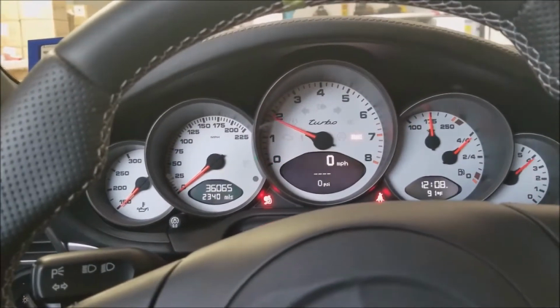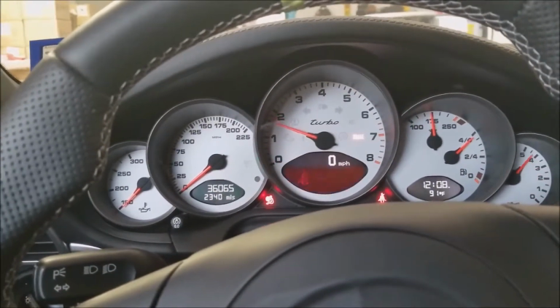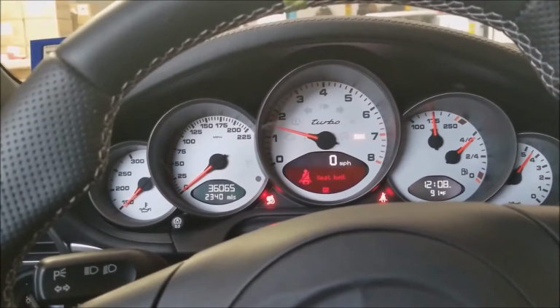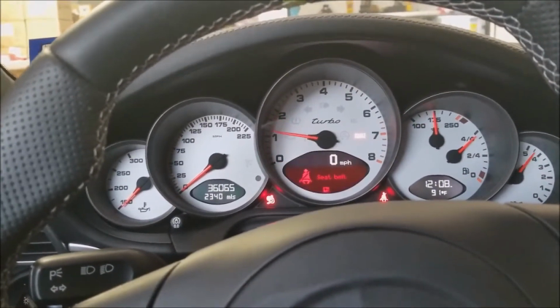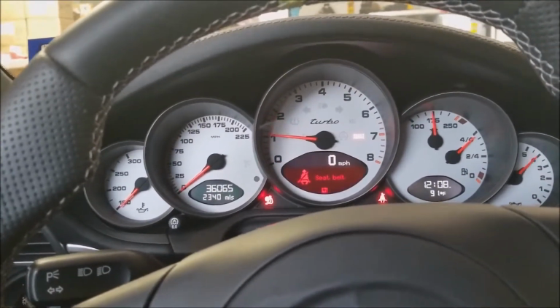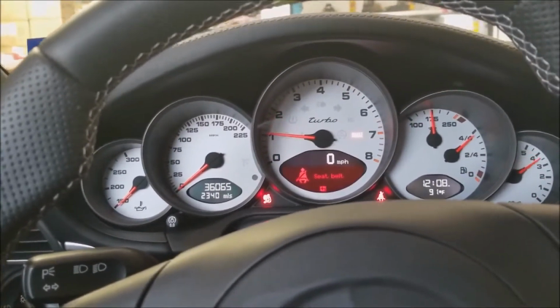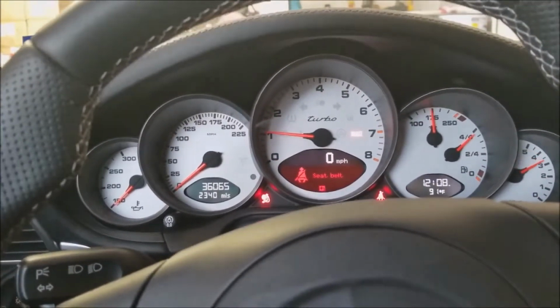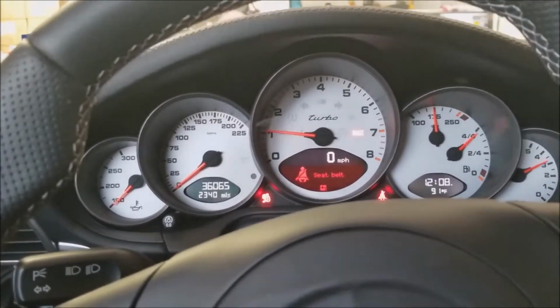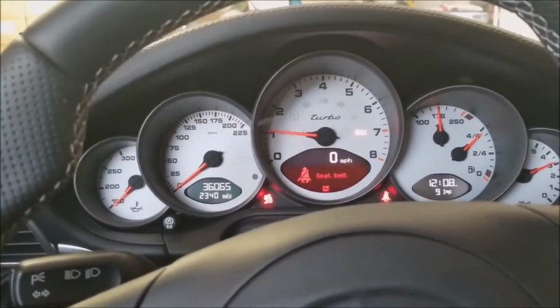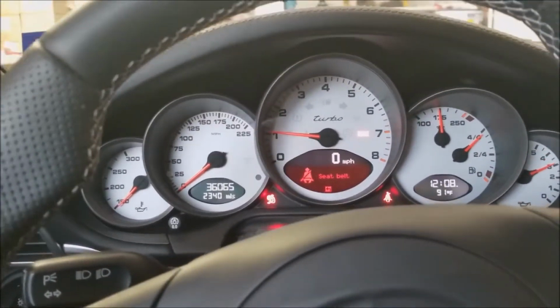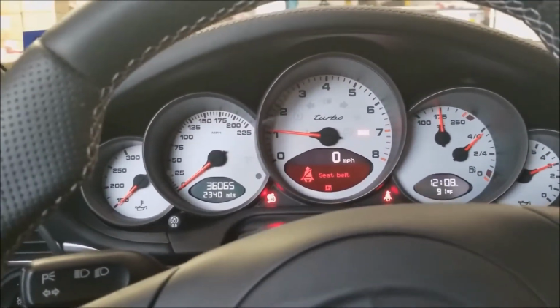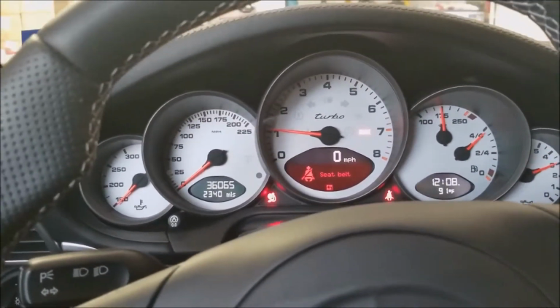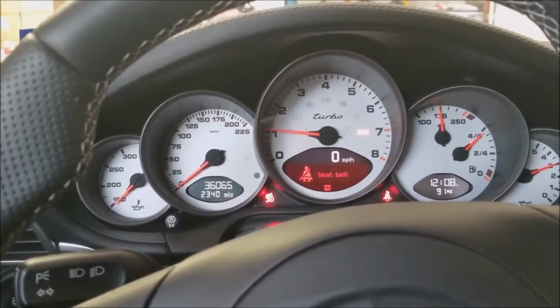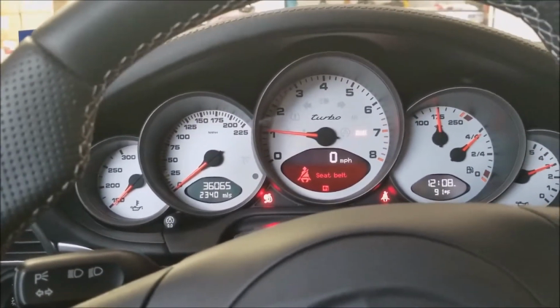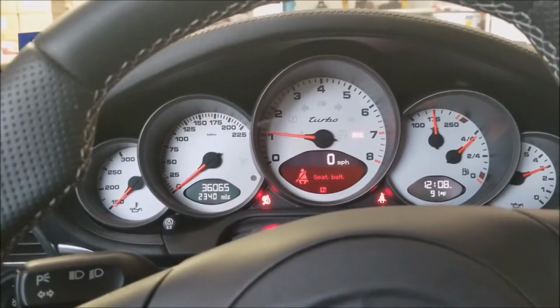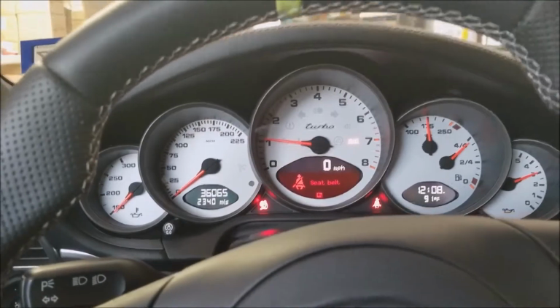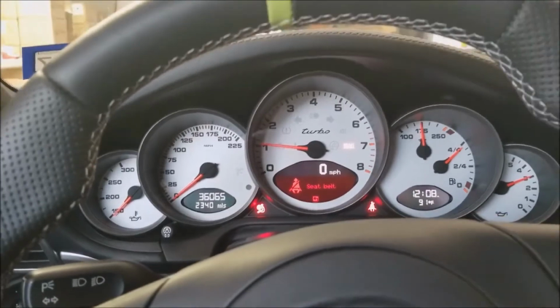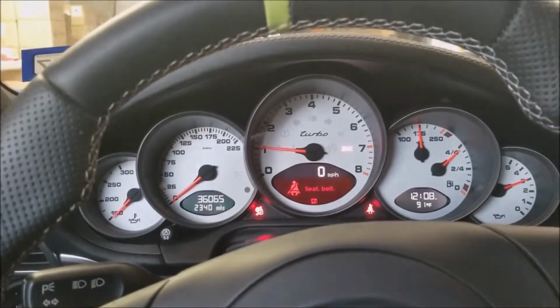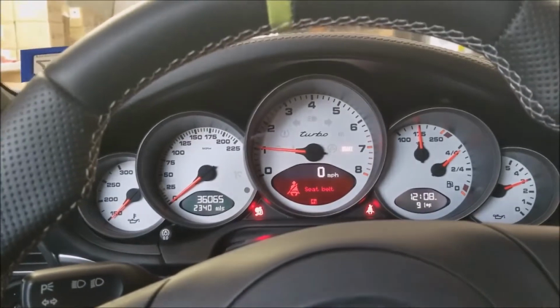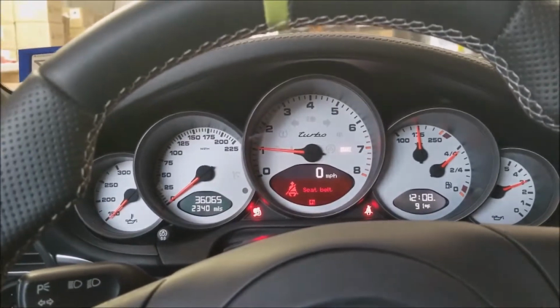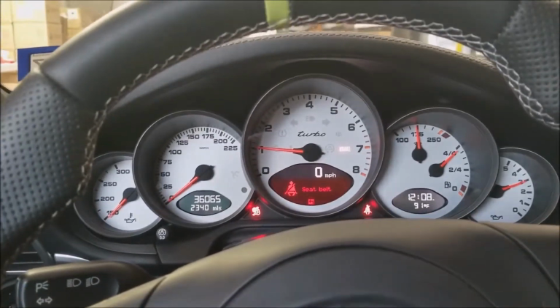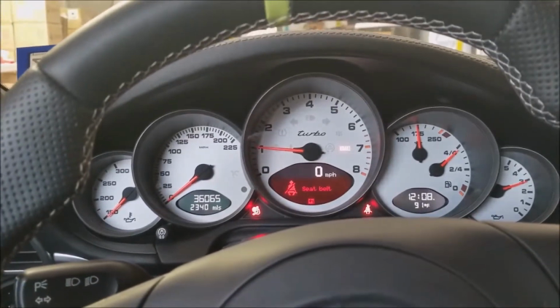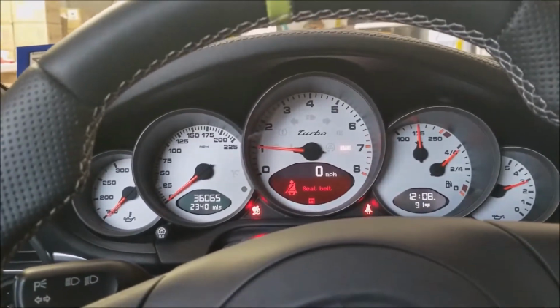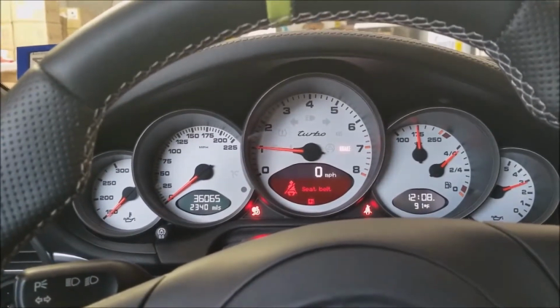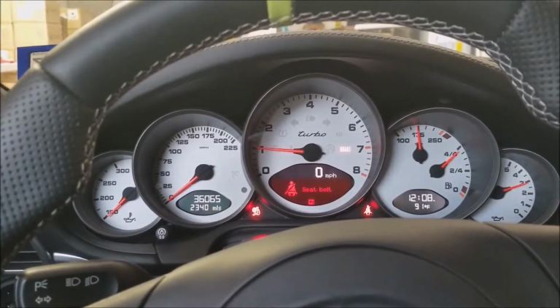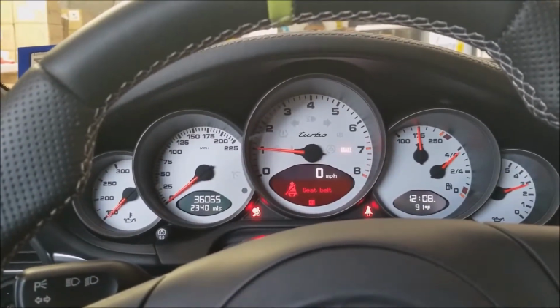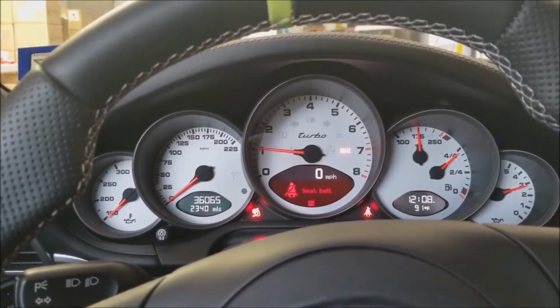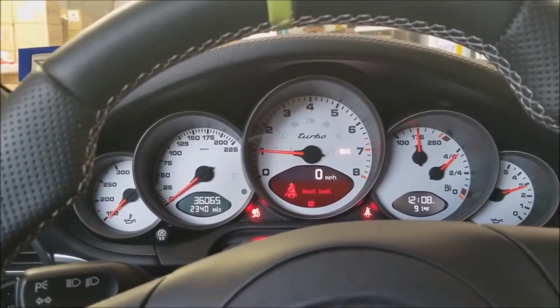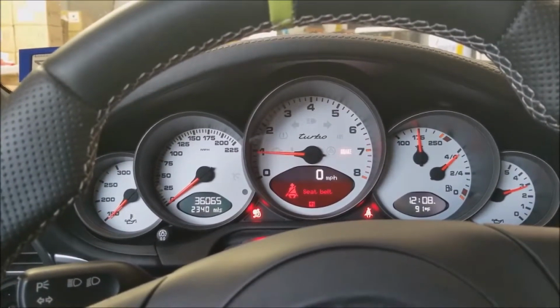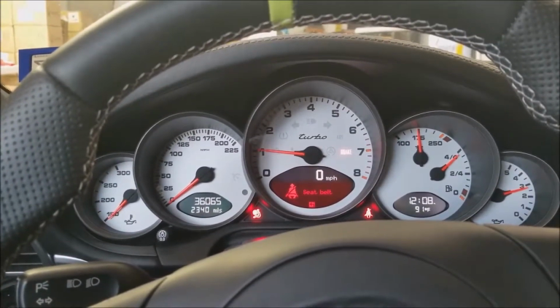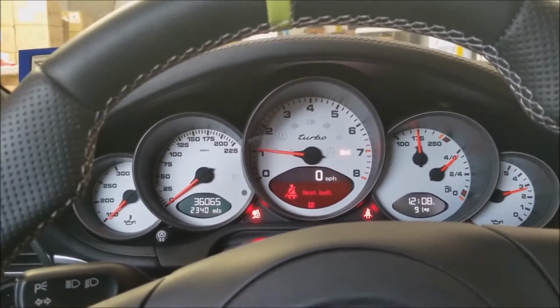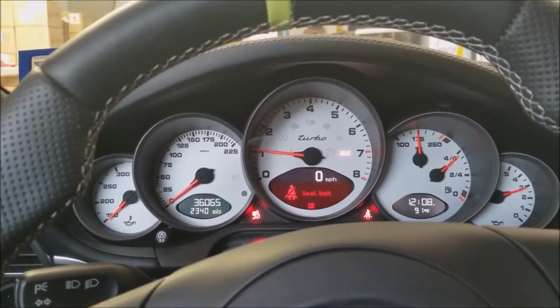Fires right up, about 175 degrees — that's where it runs. Fired right up every time. 1200 horsepower.